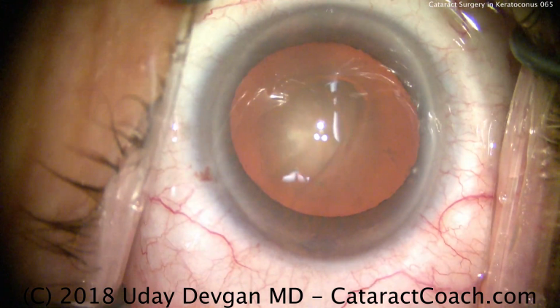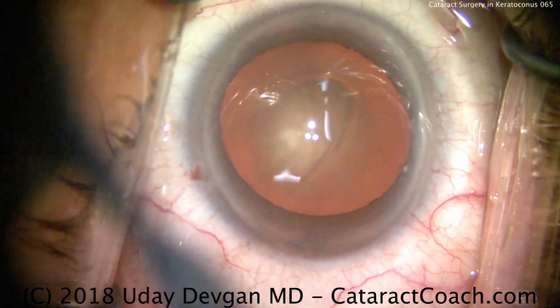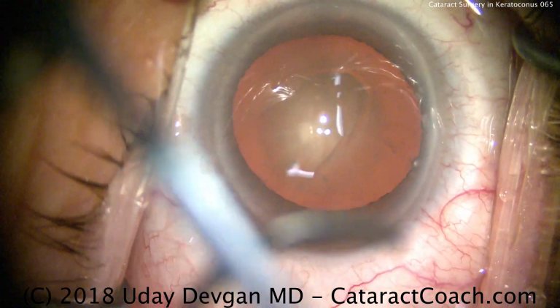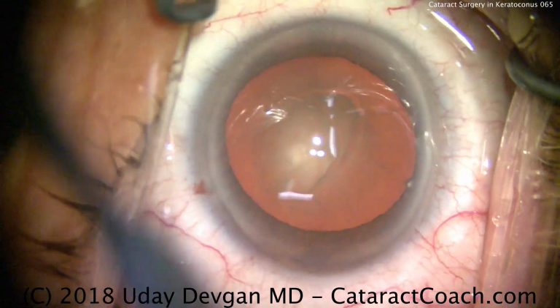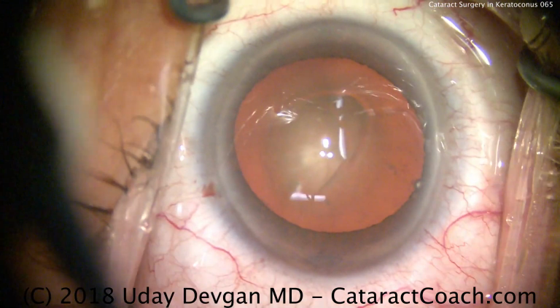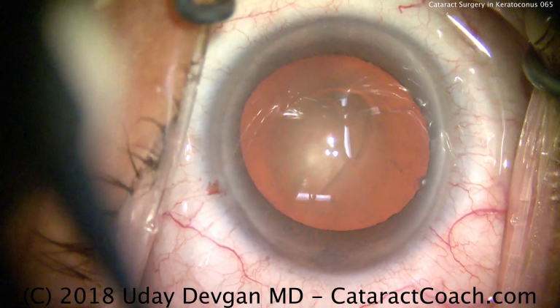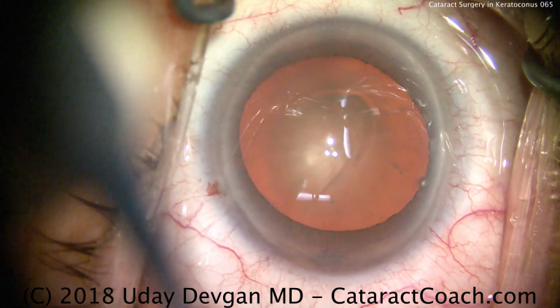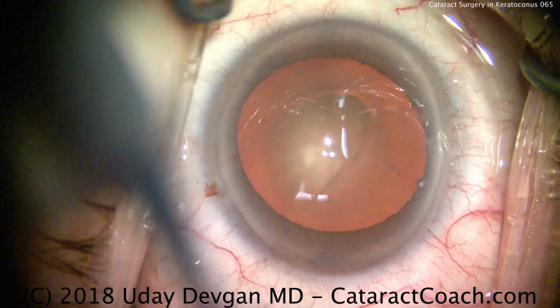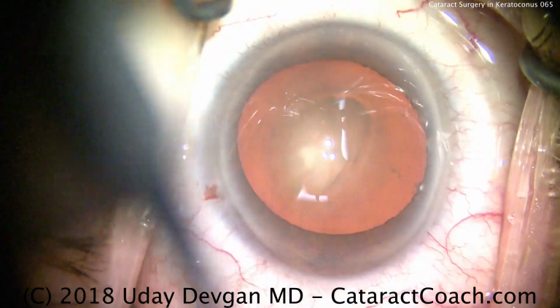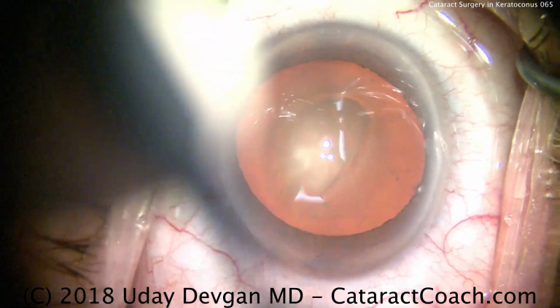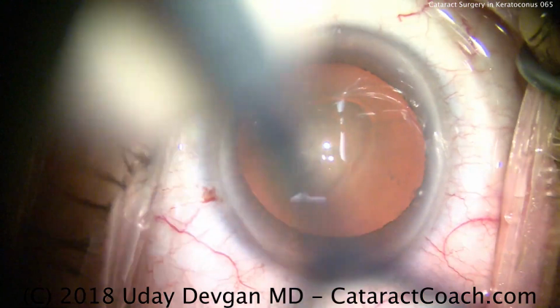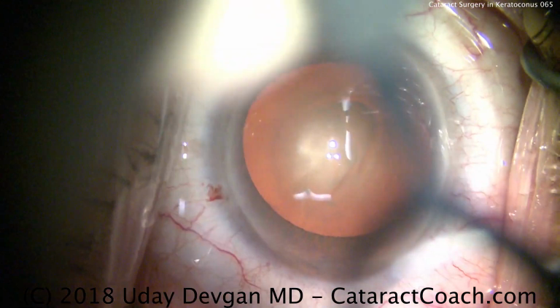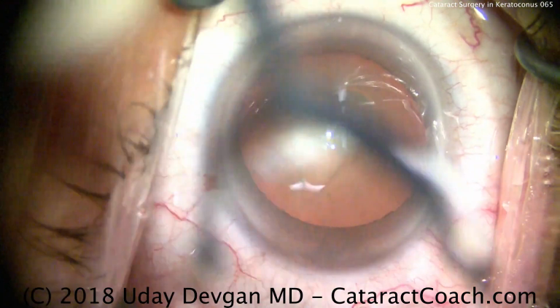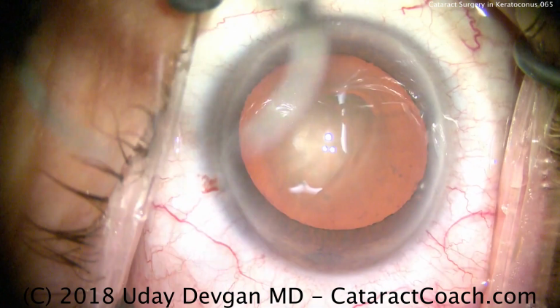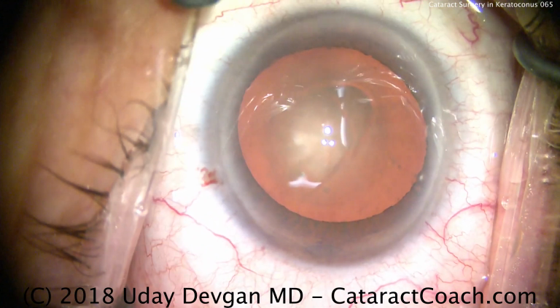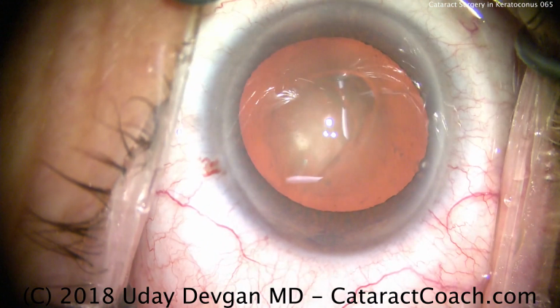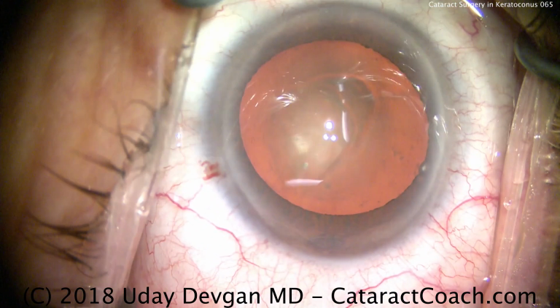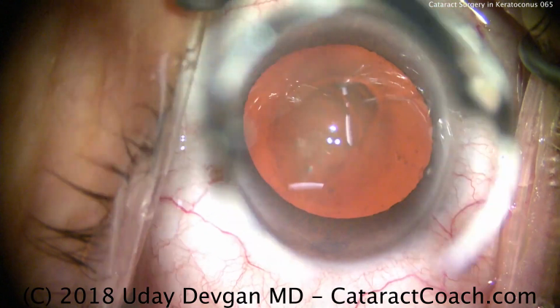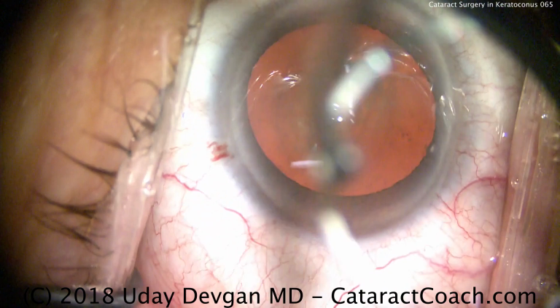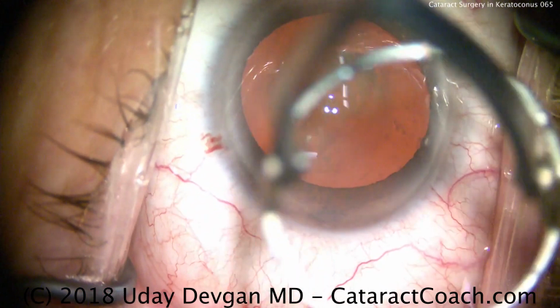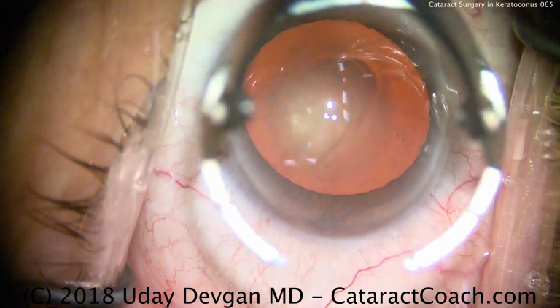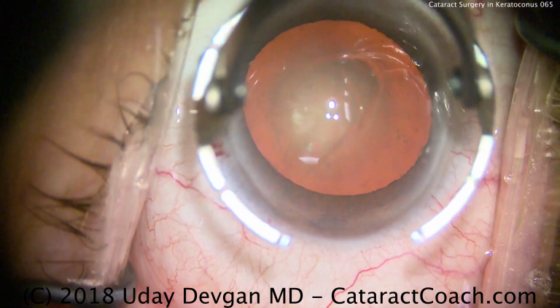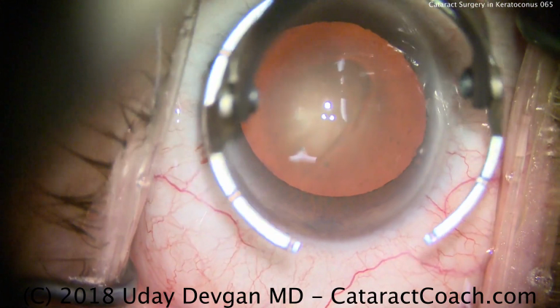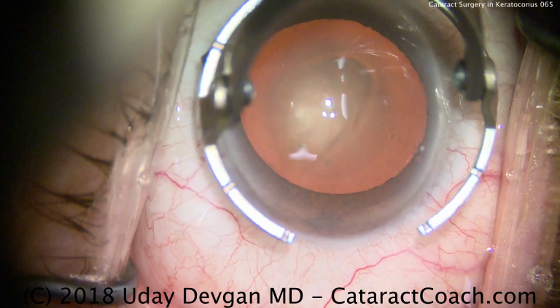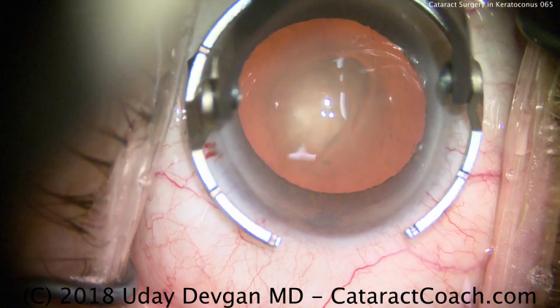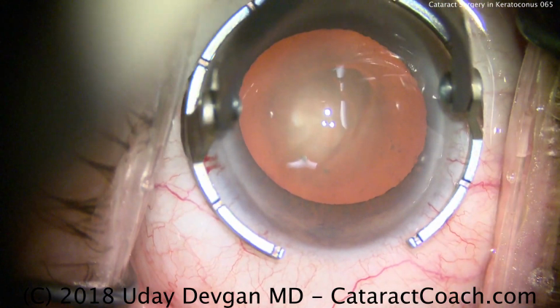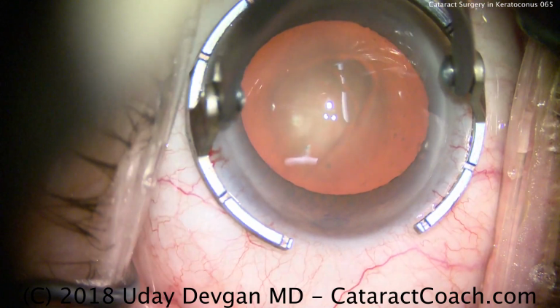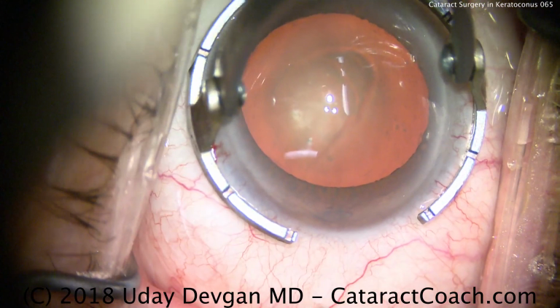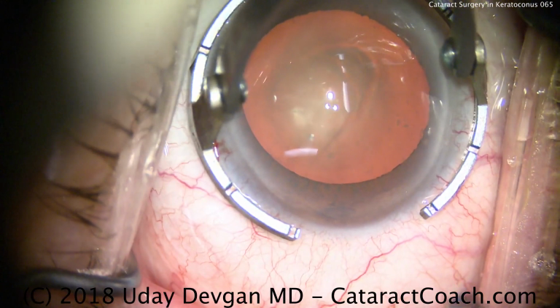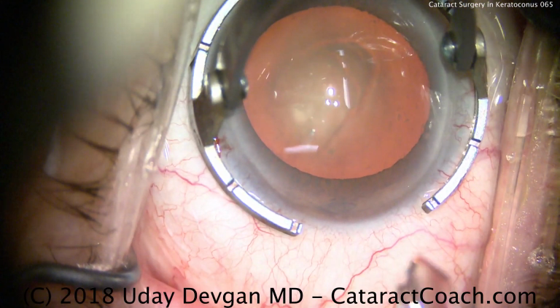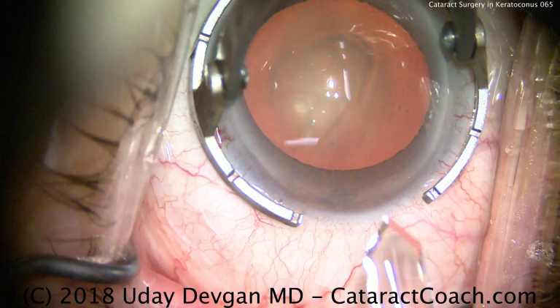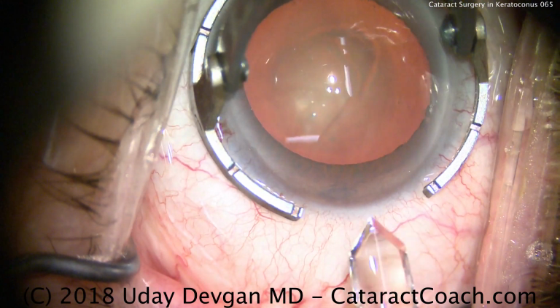This patient has corneal keratometry values in the mid-50s — 54, 55 diopters.